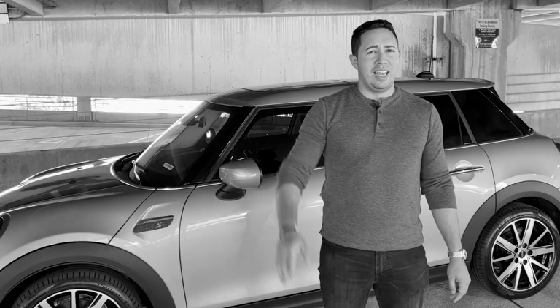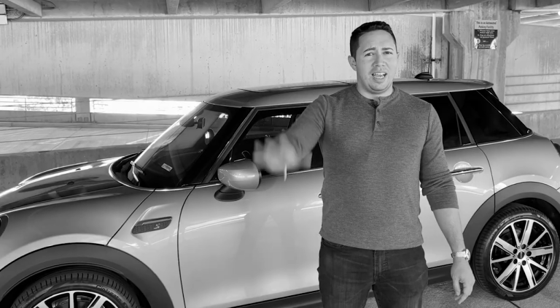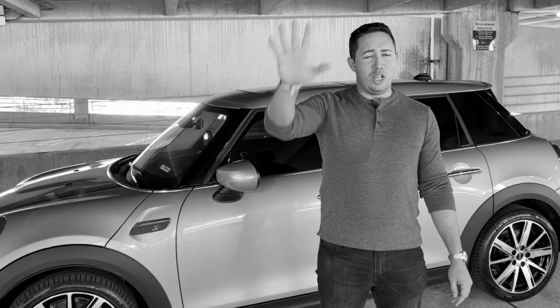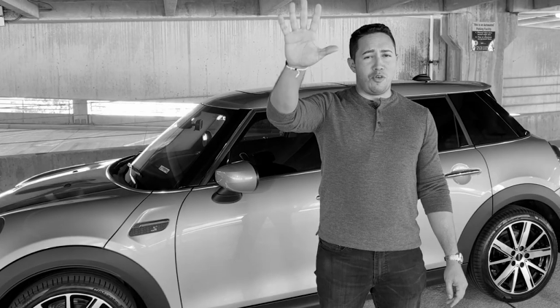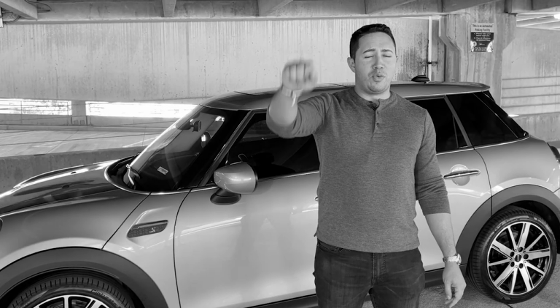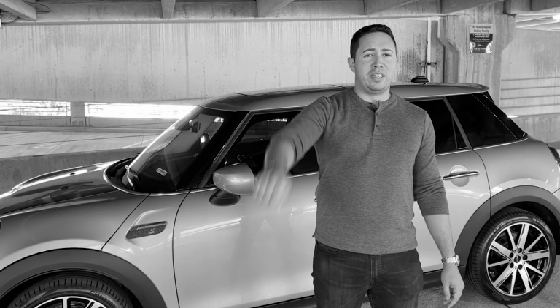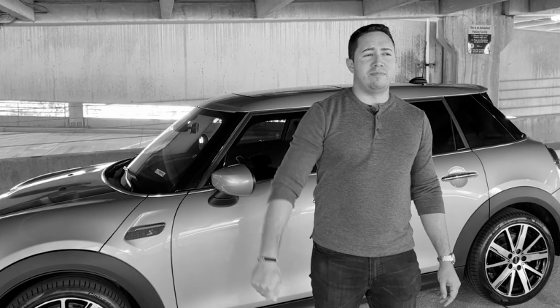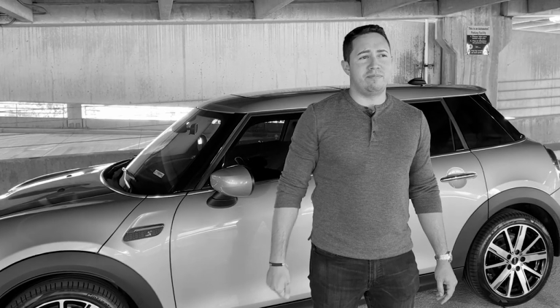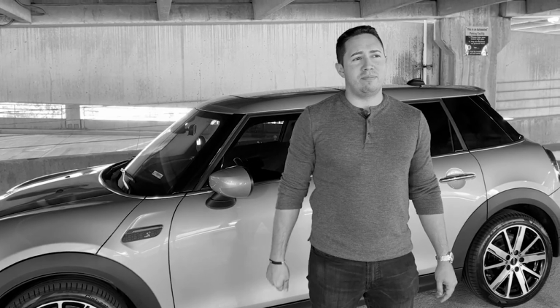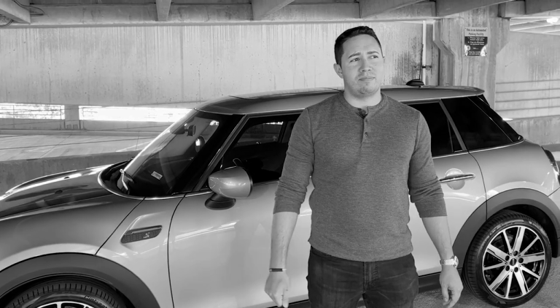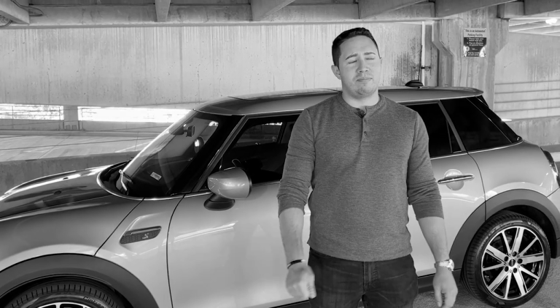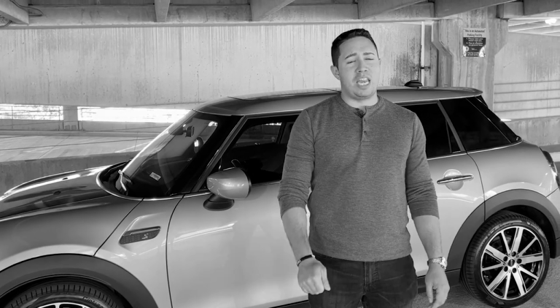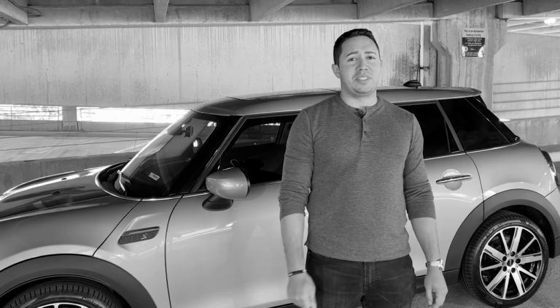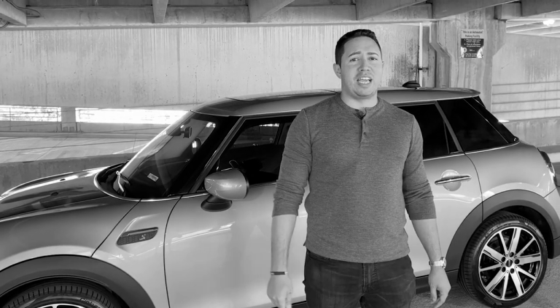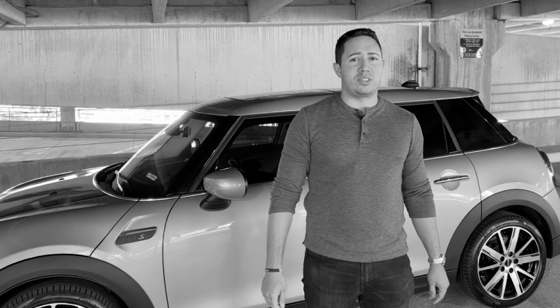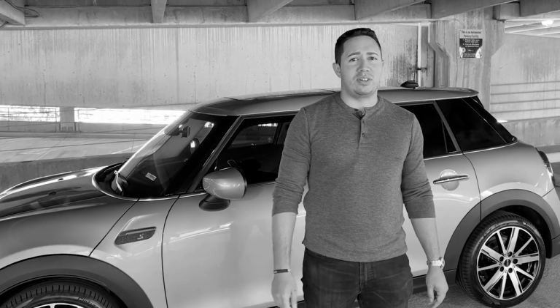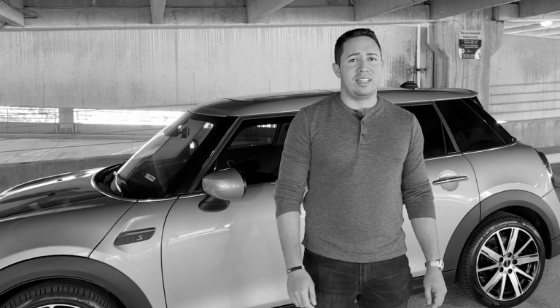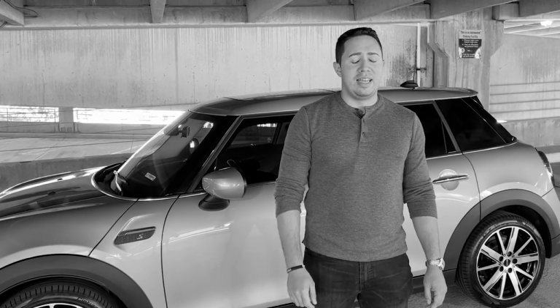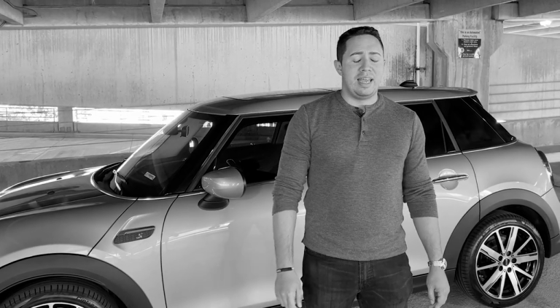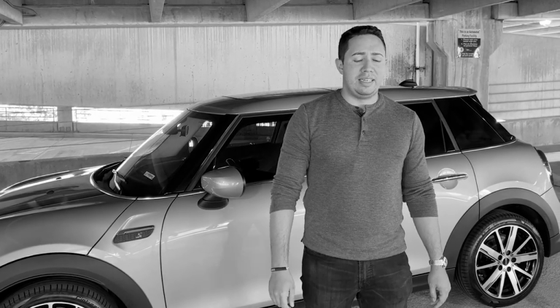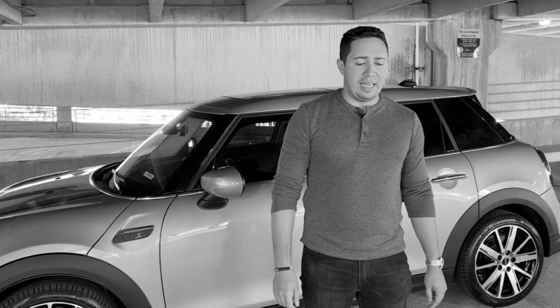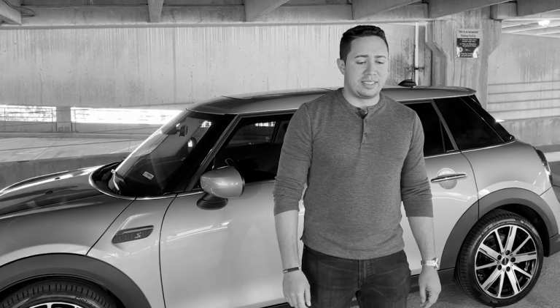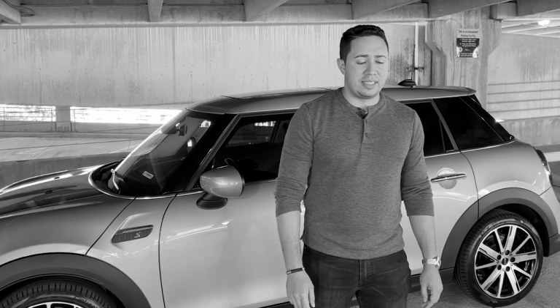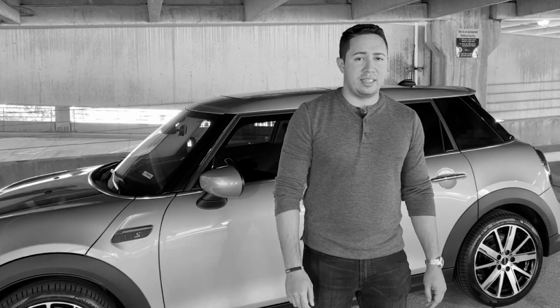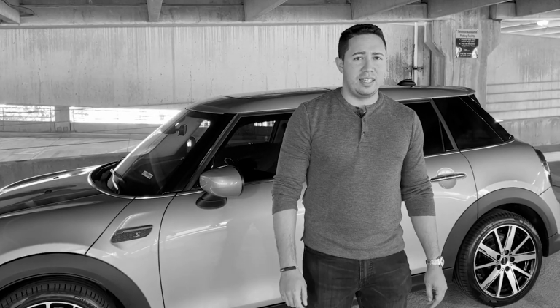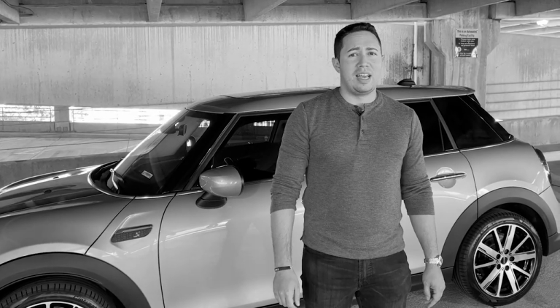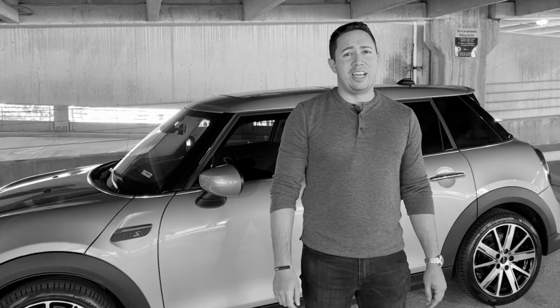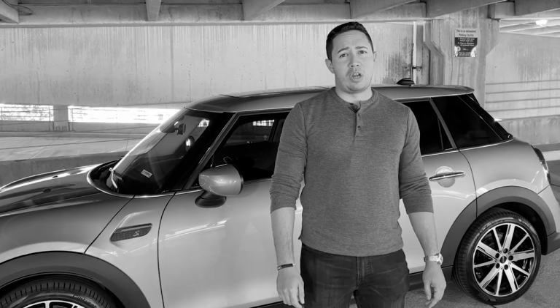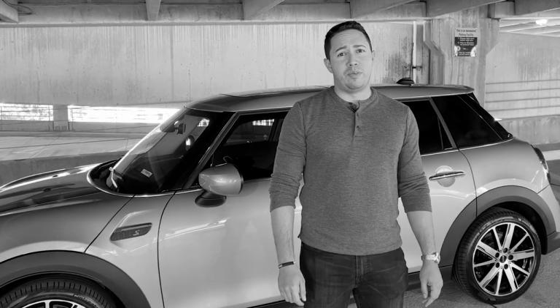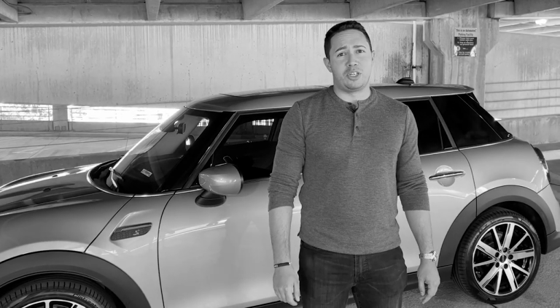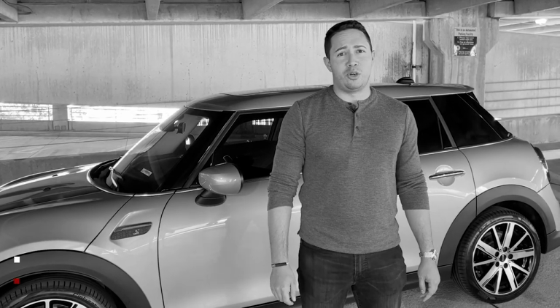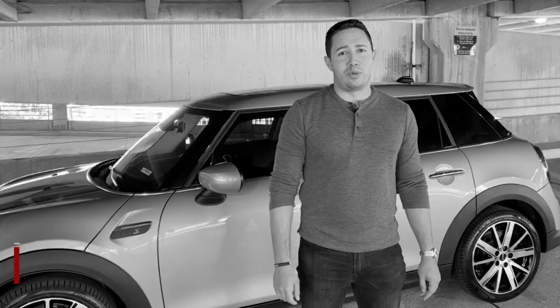Hello everyone, my name is Hector, and yes, I drive a Mini Cooper.